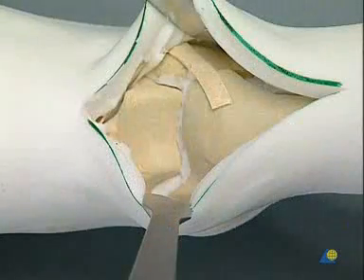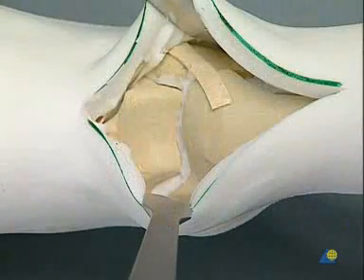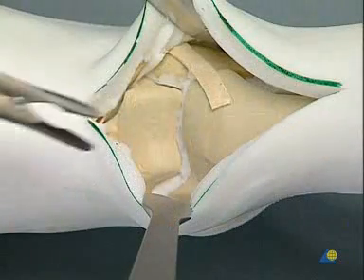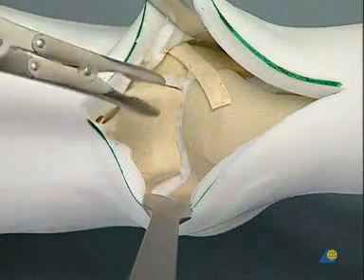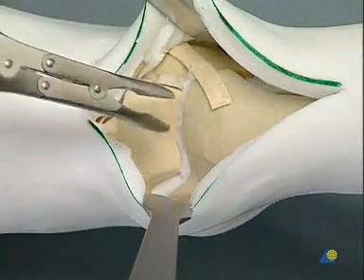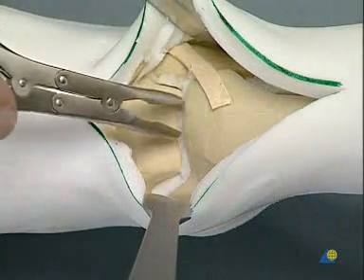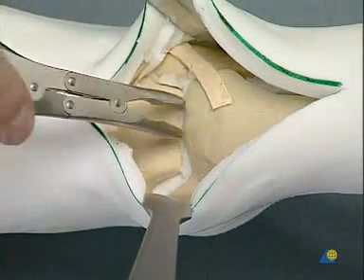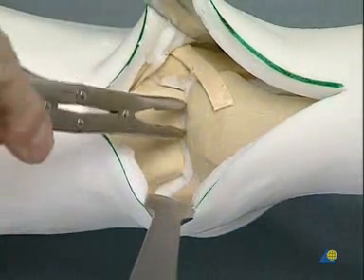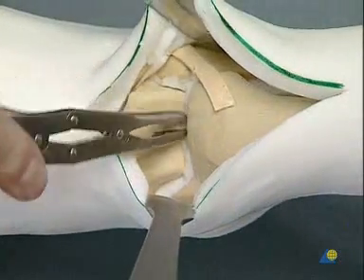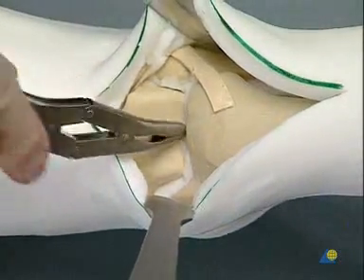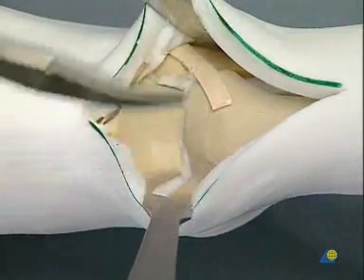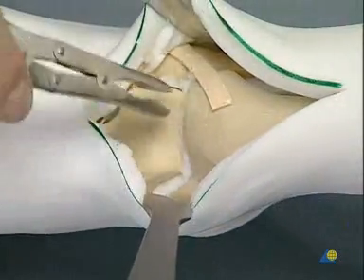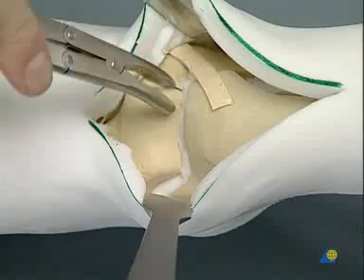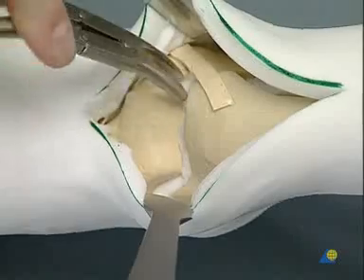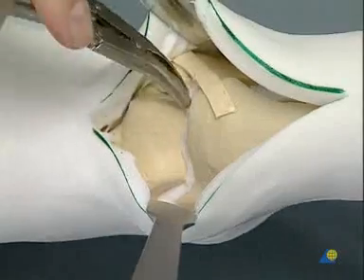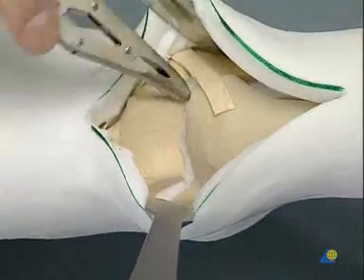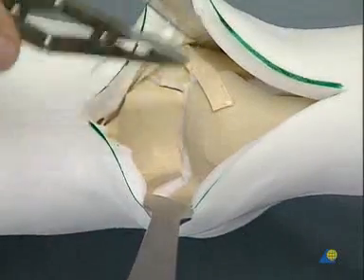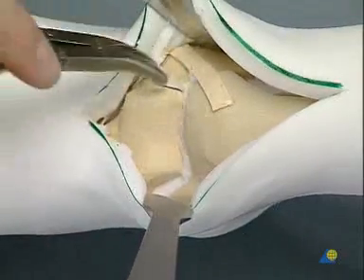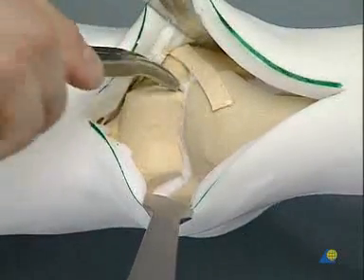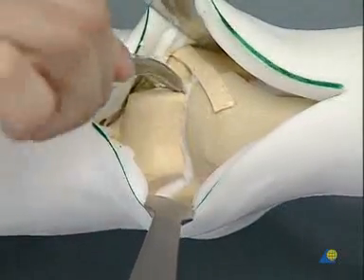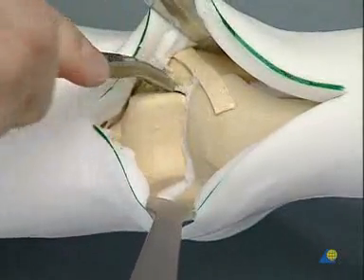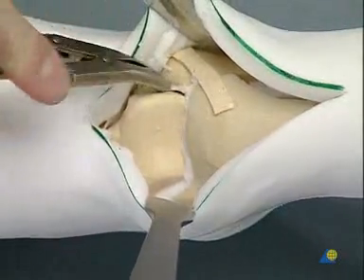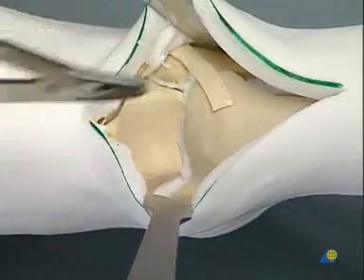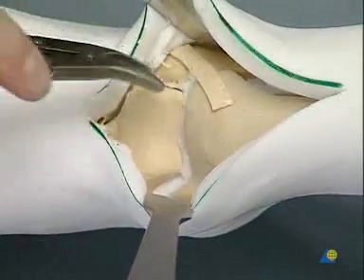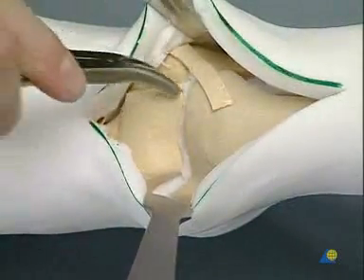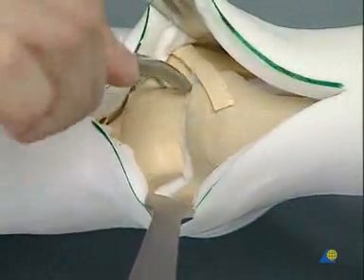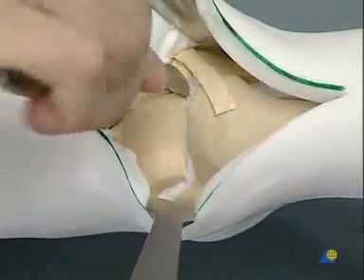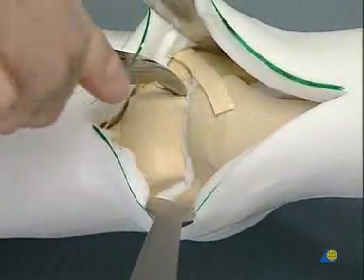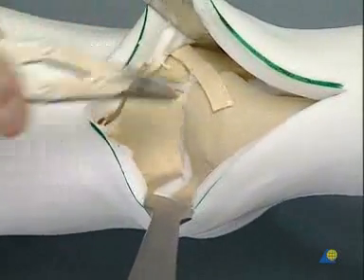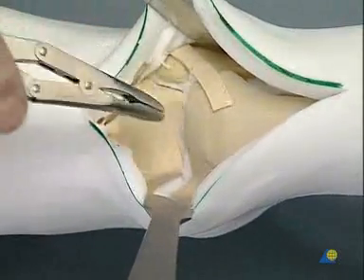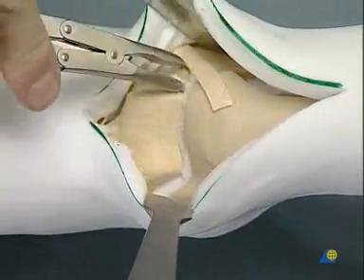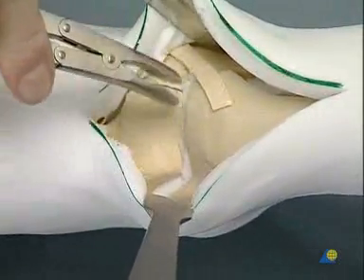We remove synovial fluid and fibrous and exophytic tissue with the rongeur, thereby opening the joint.